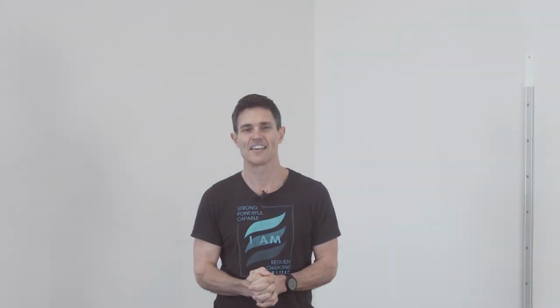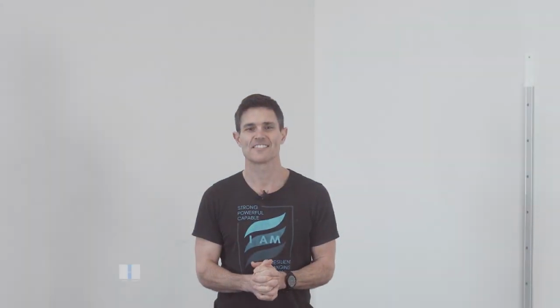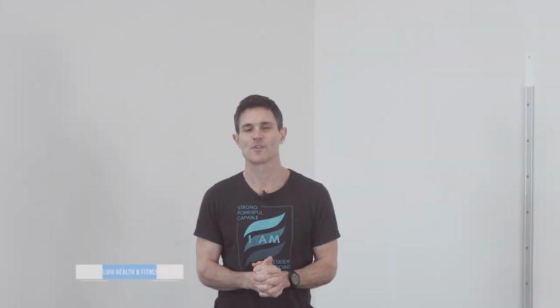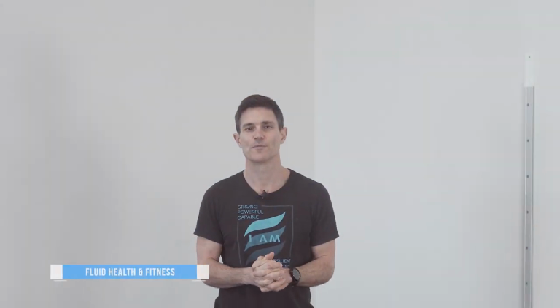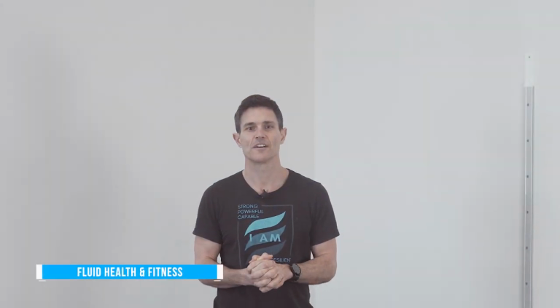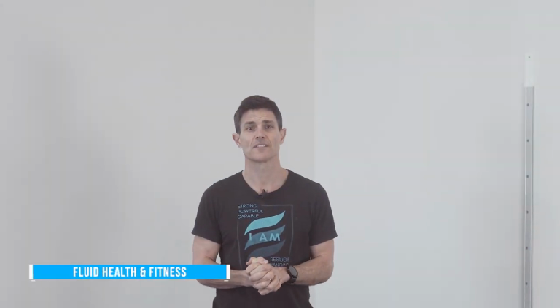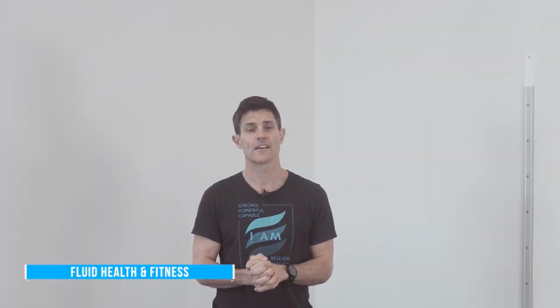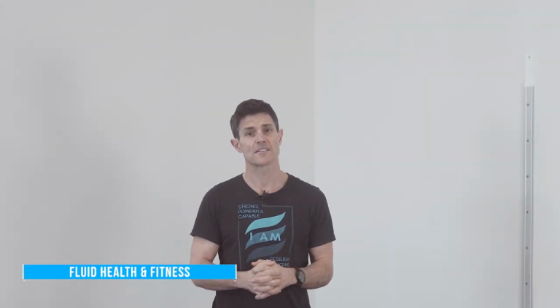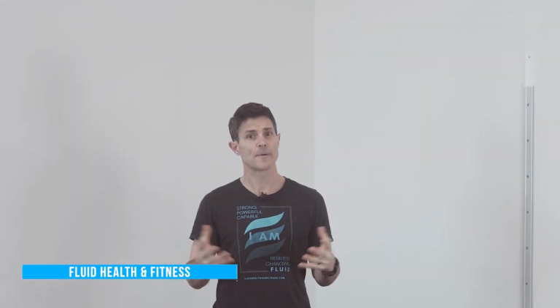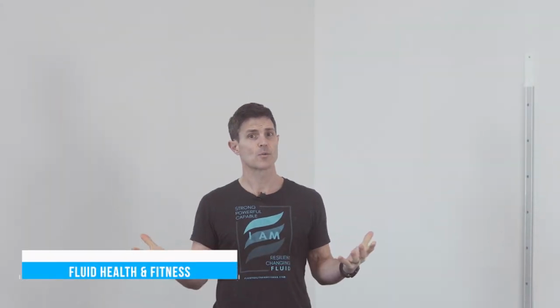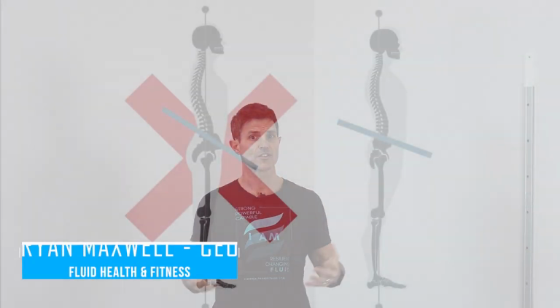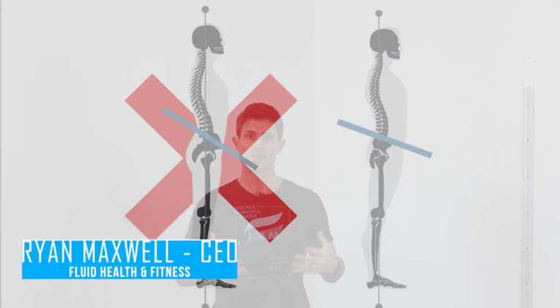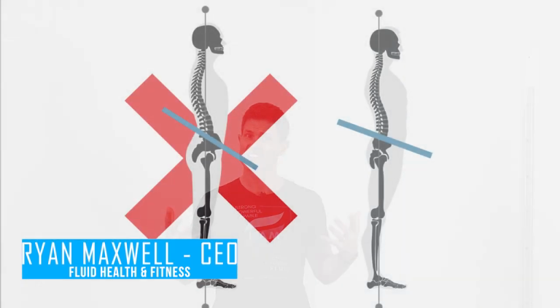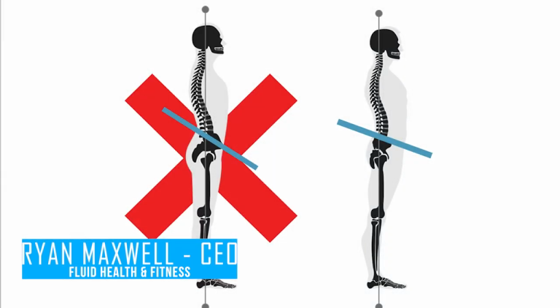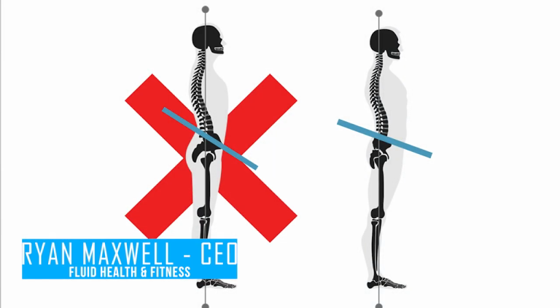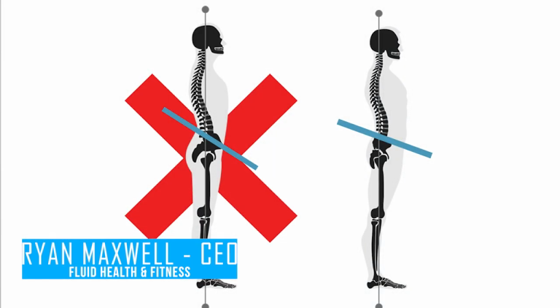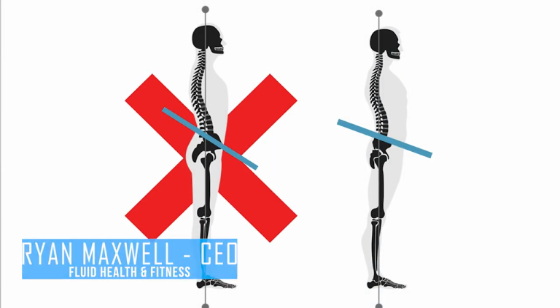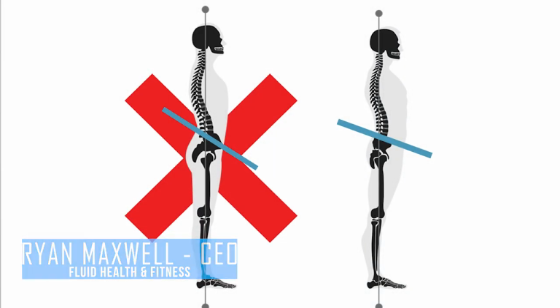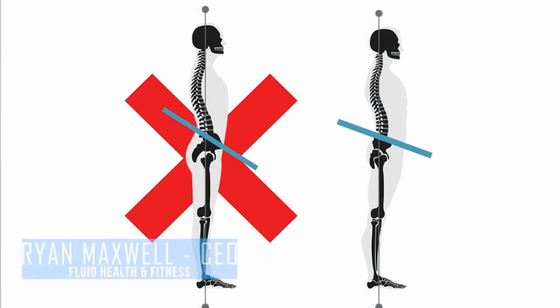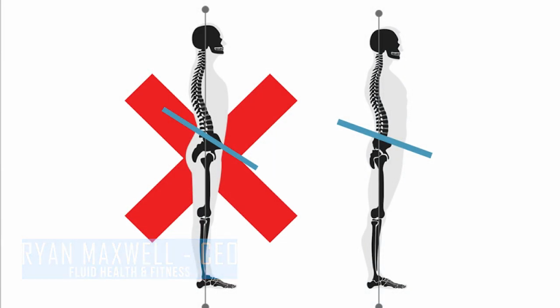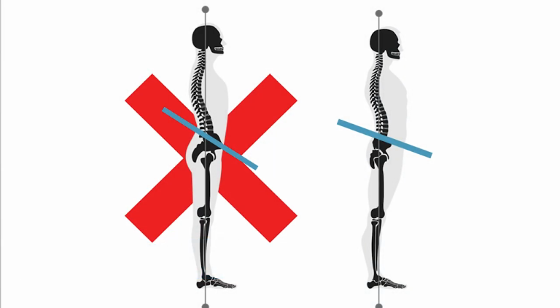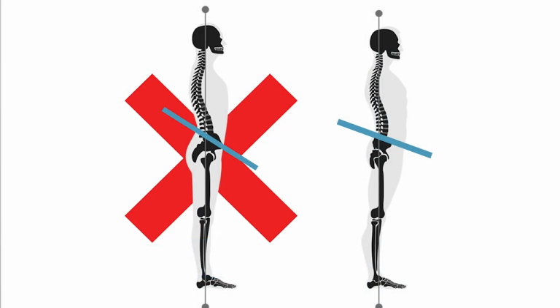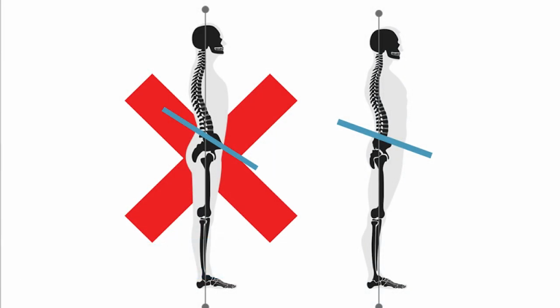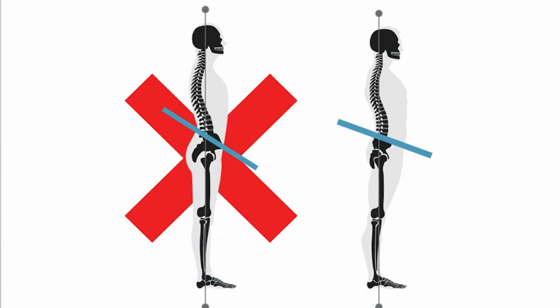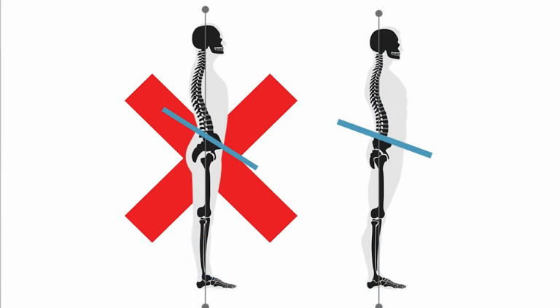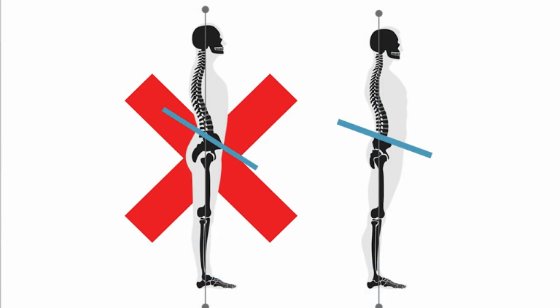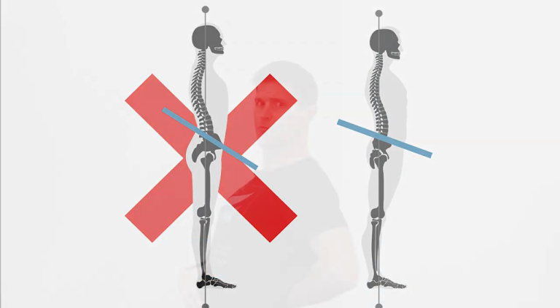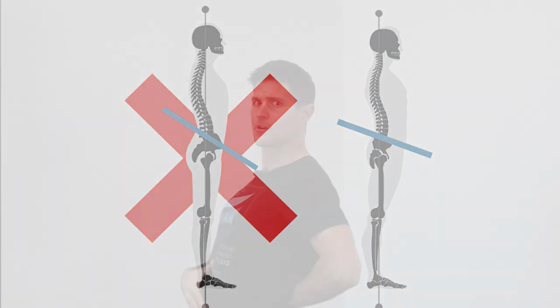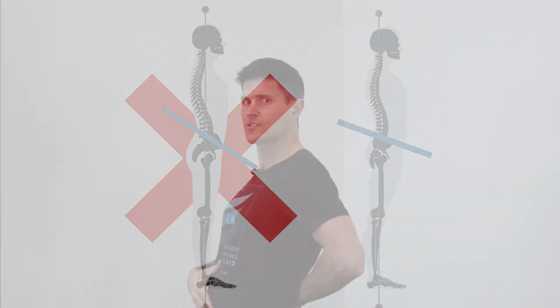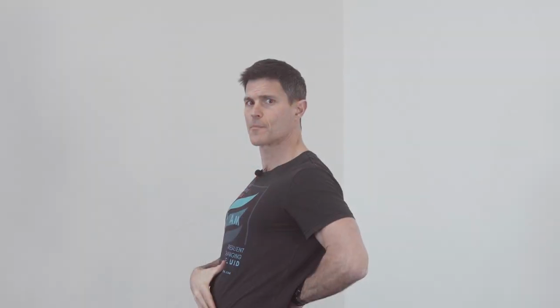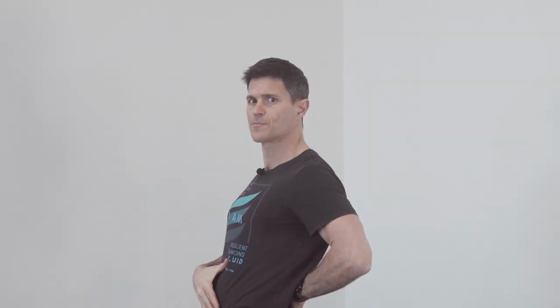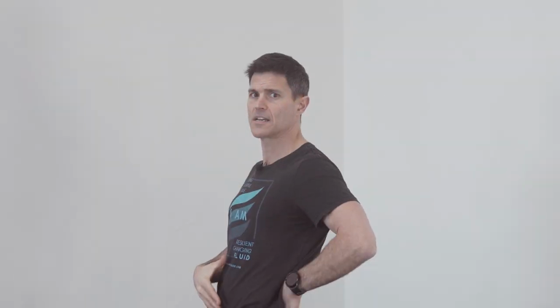Hey guys, it's Ren with Fluid Health and today I'm asking a basic question: do you guys suffer with sway back posture — this hyper extended, over-arched lumbar spine?